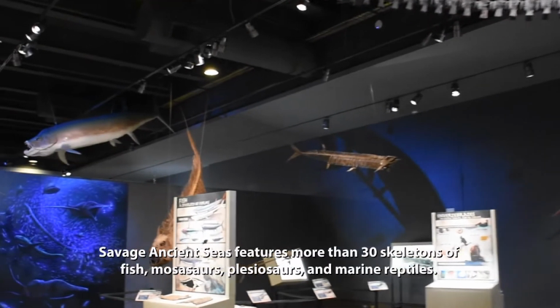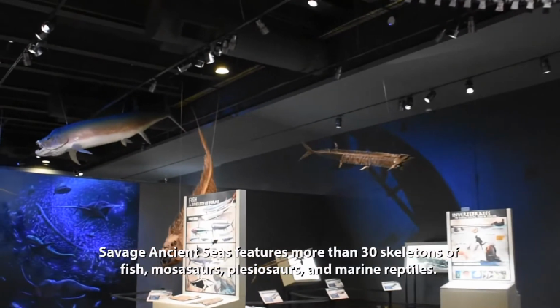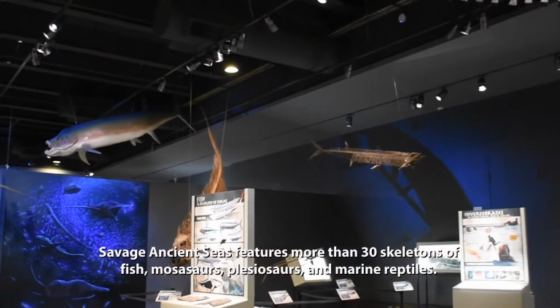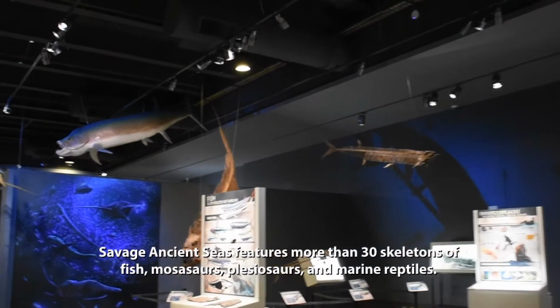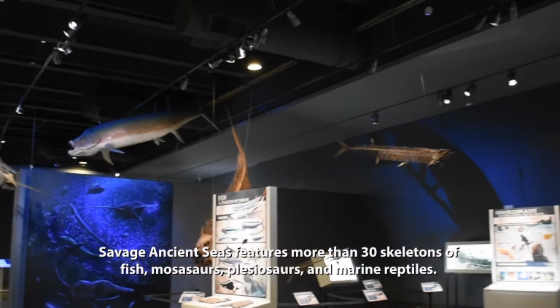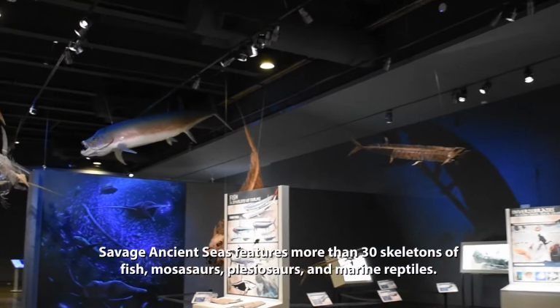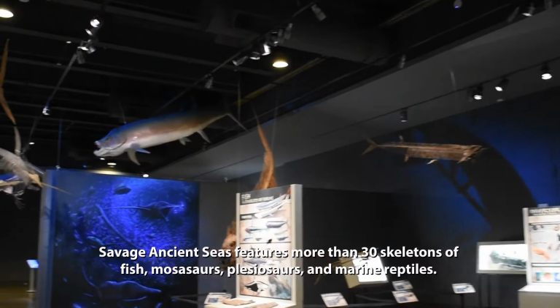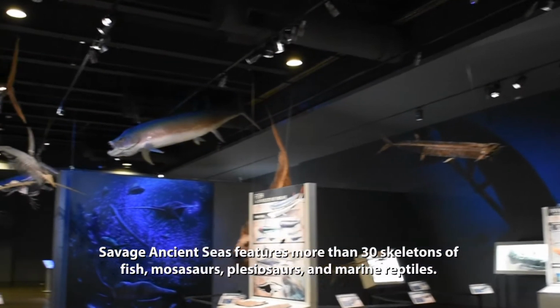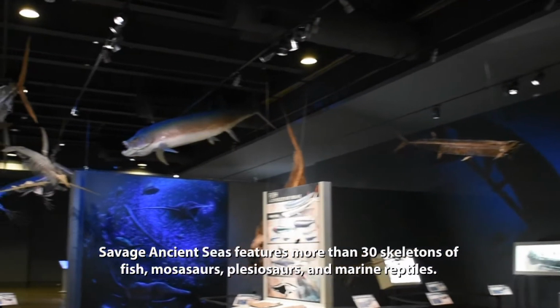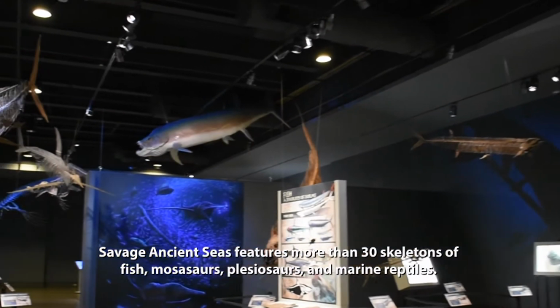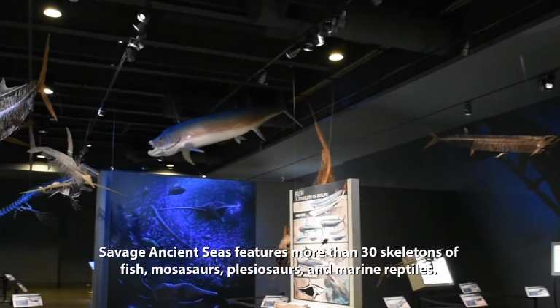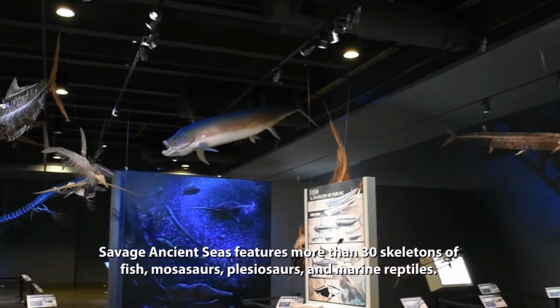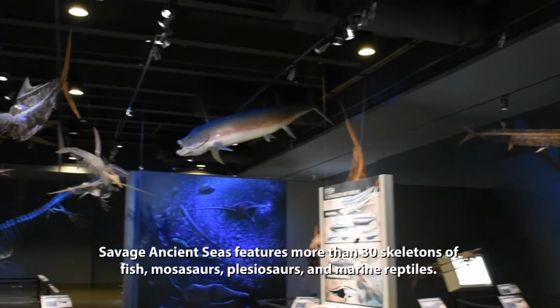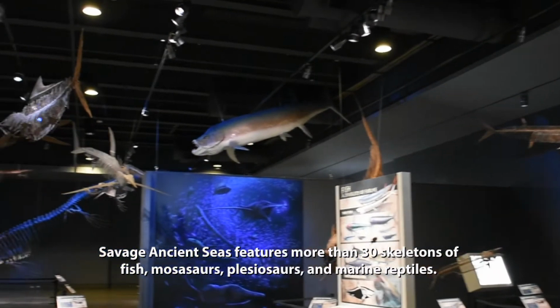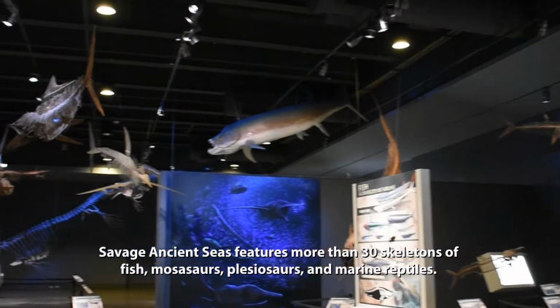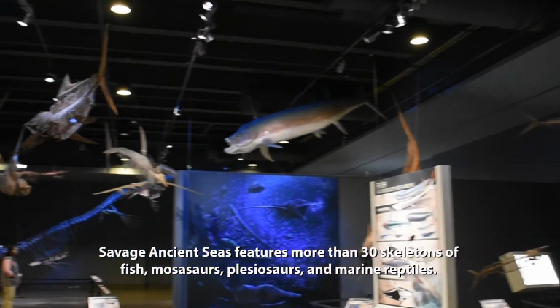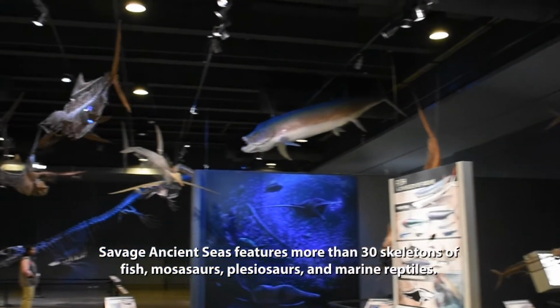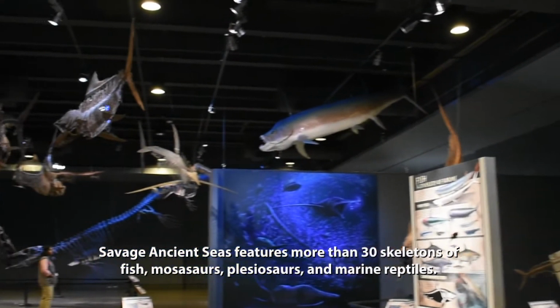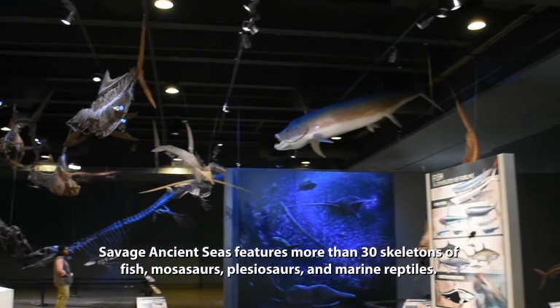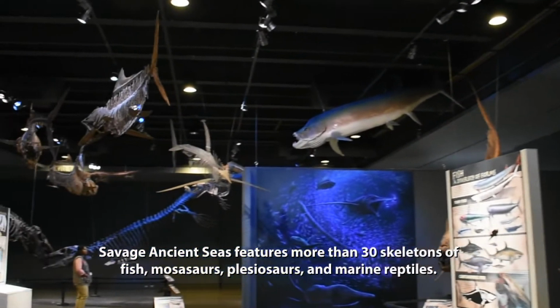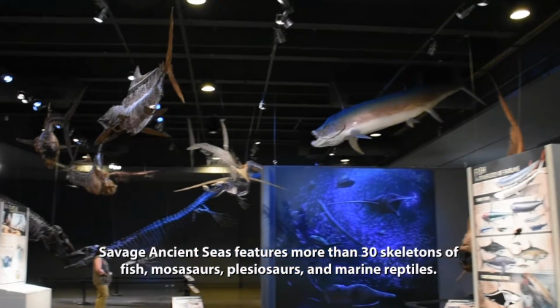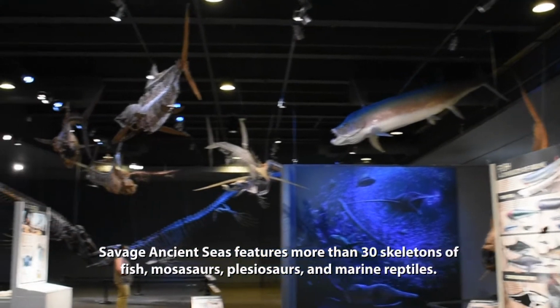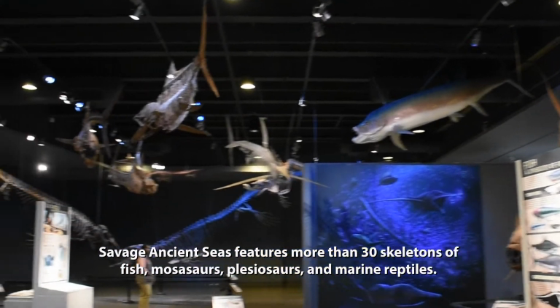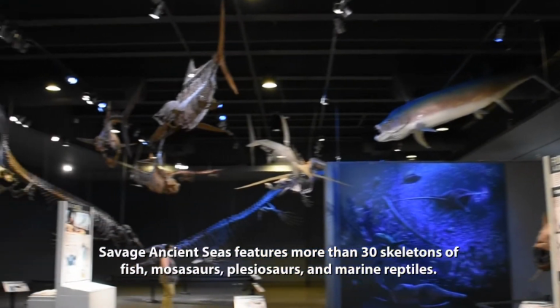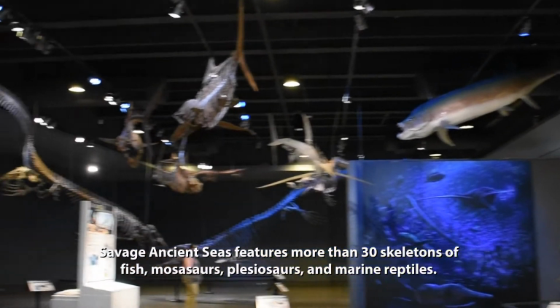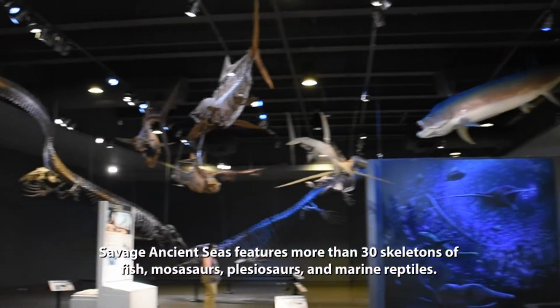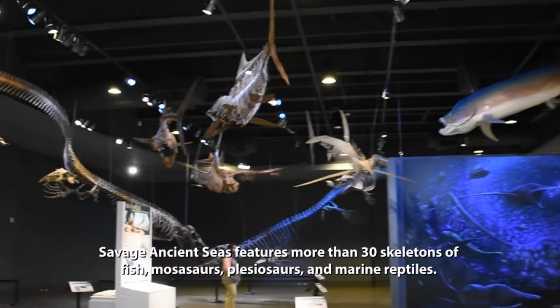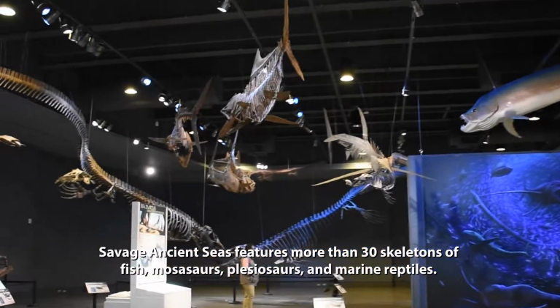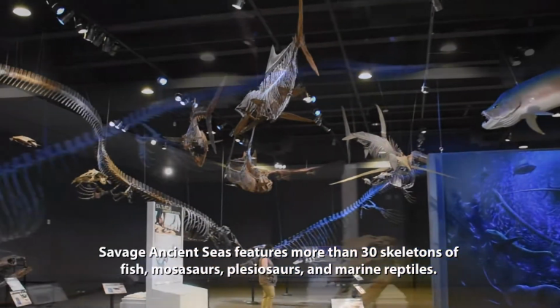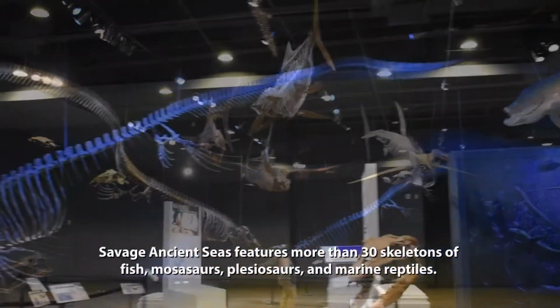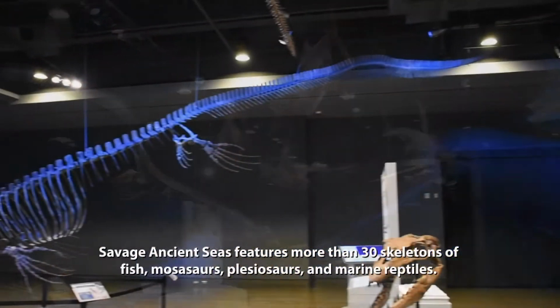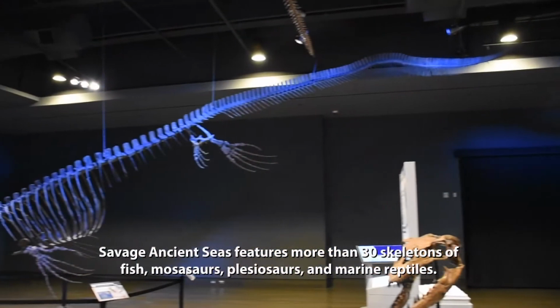Savage Ancient Seas features more than 30 skeletons of fish, mosasaurs, plesiosaurs, and marine reptiles.